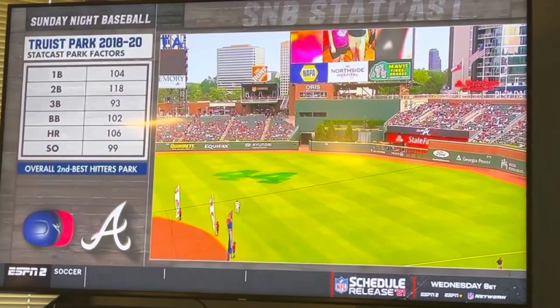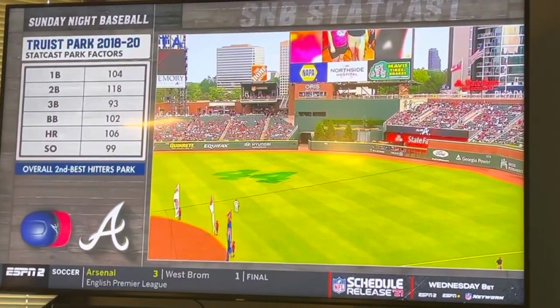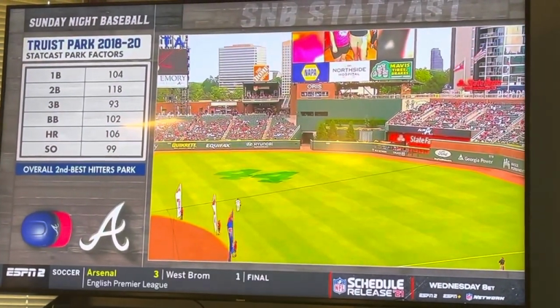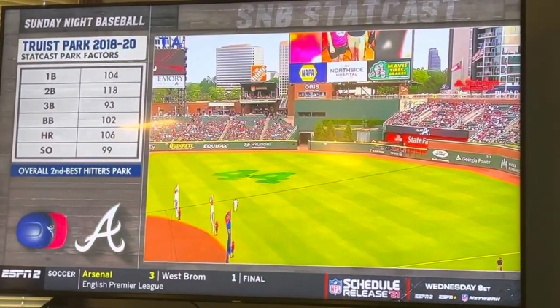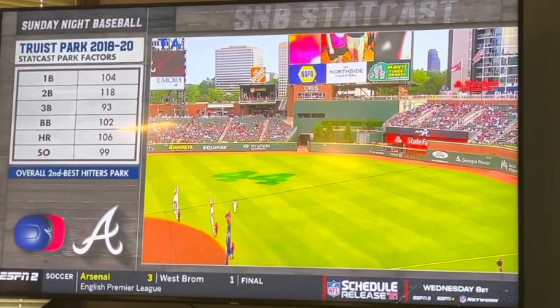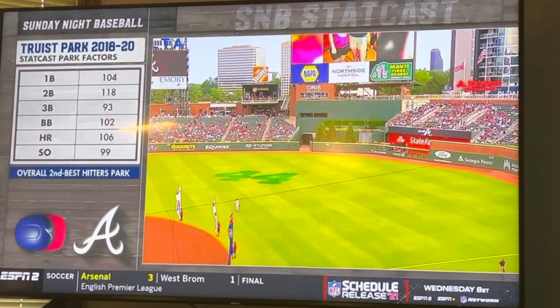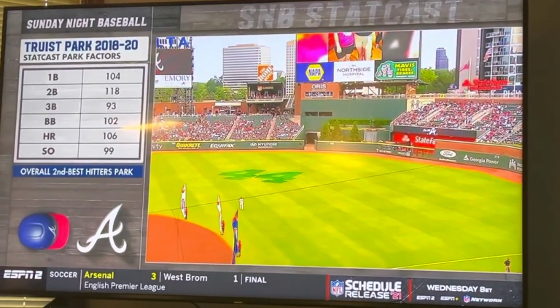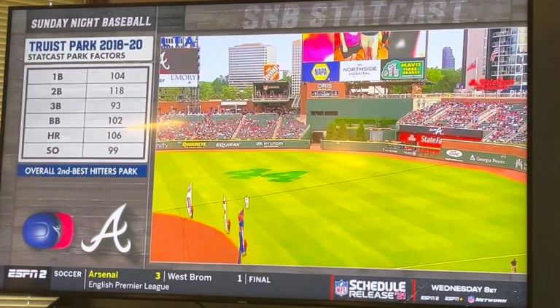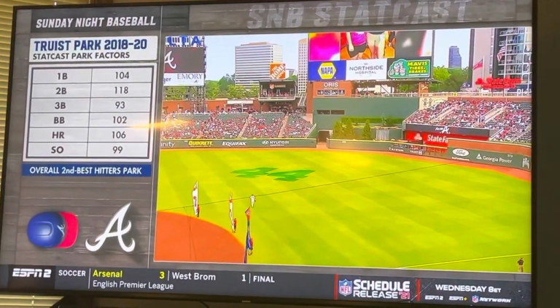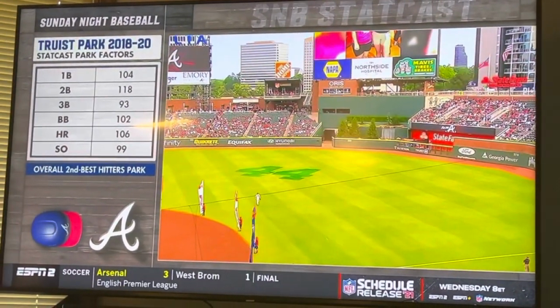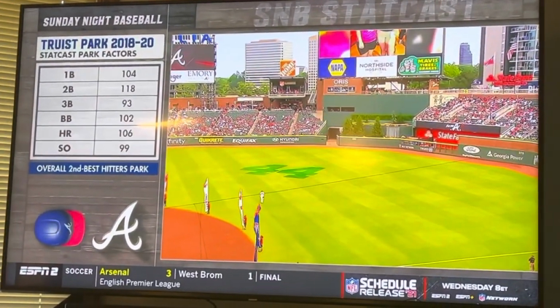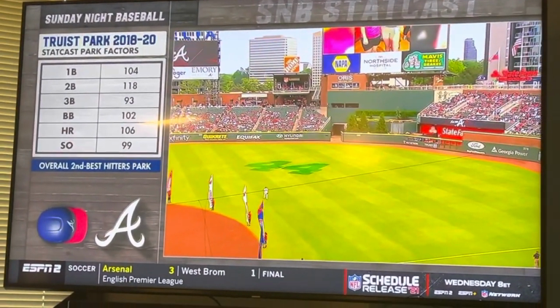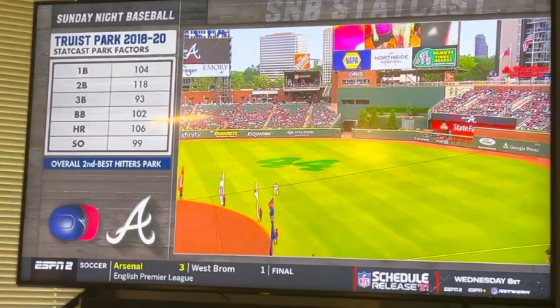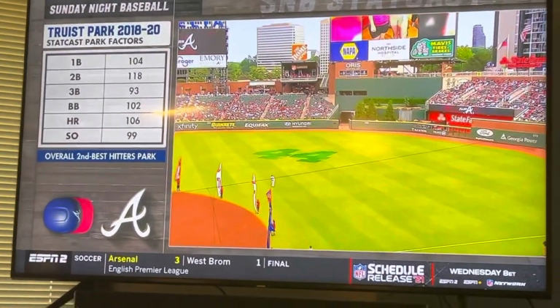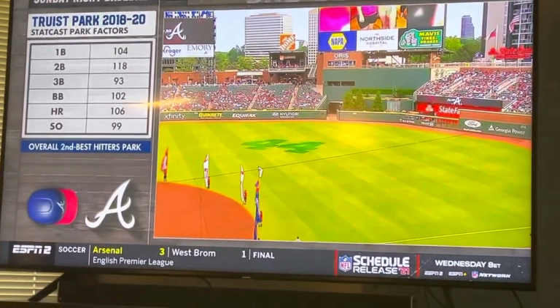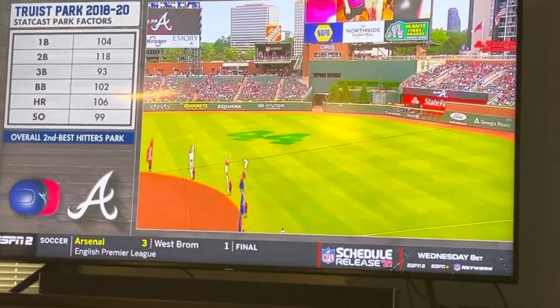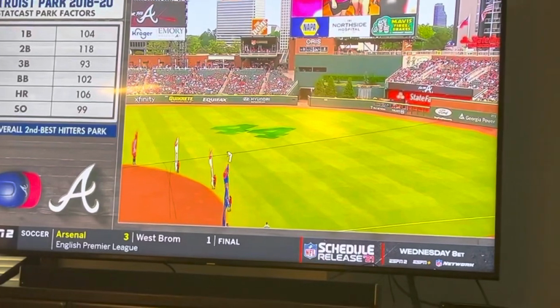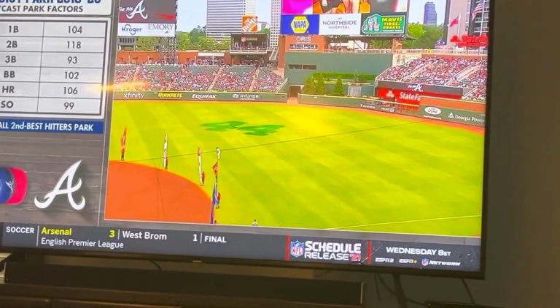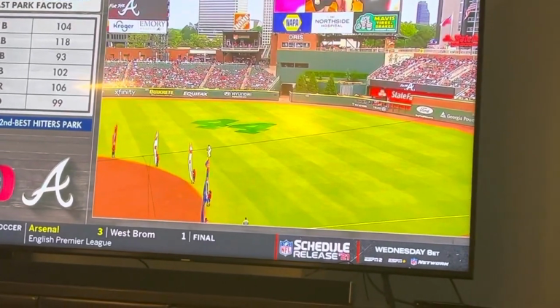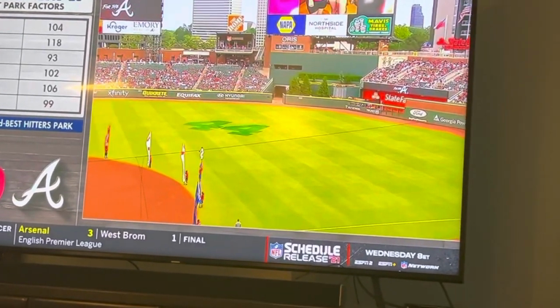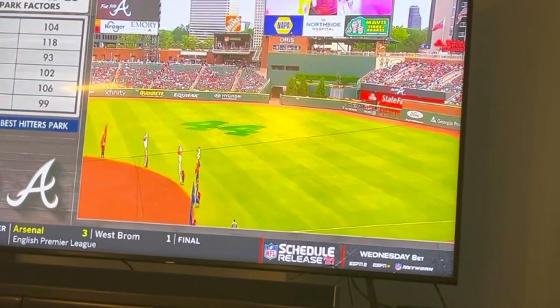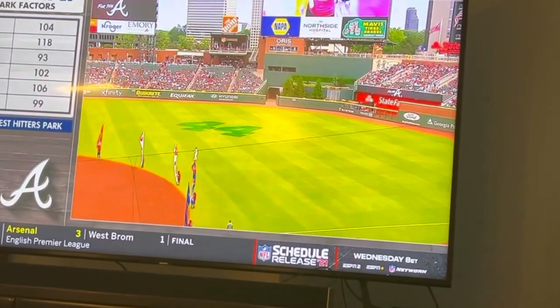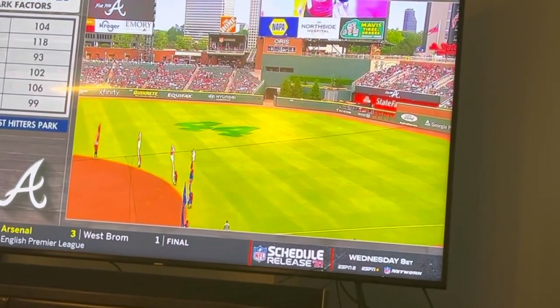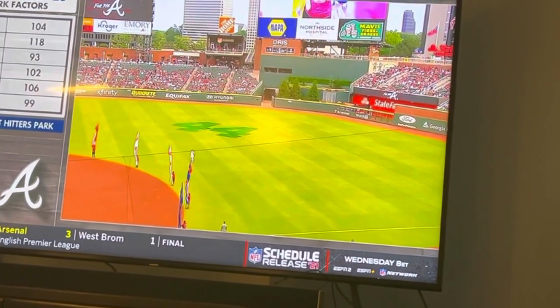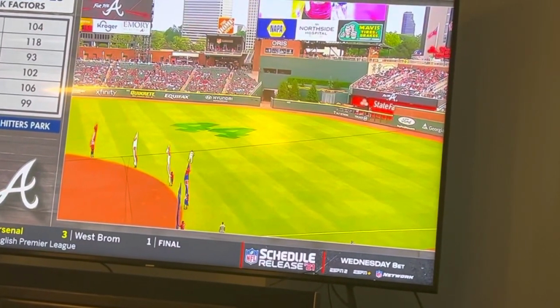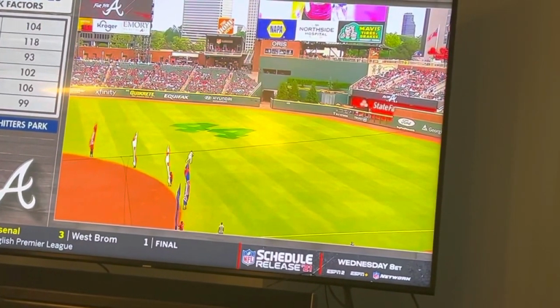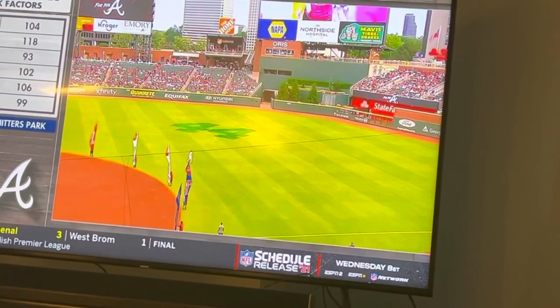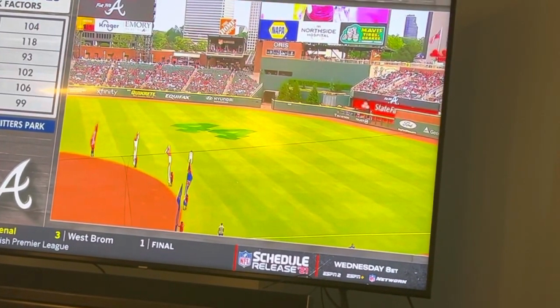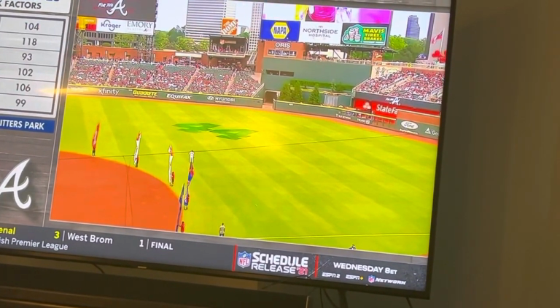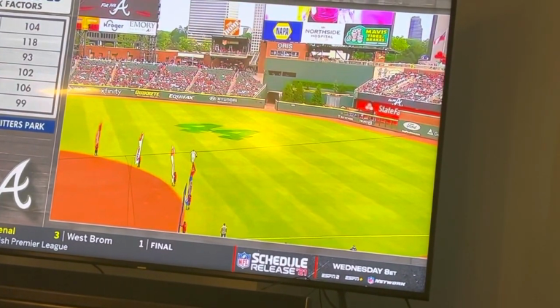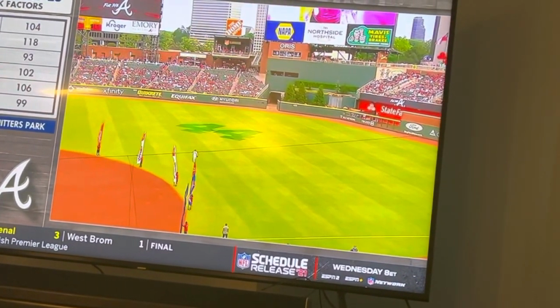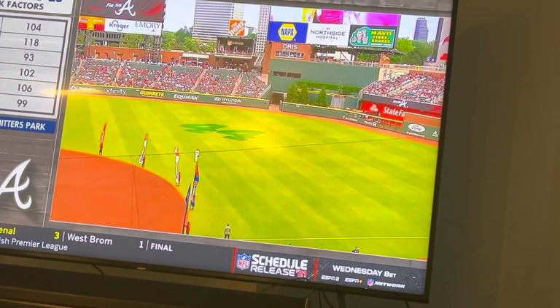The way to read these numbers would be that 100 is league average. You can see it's really good for doubles, it's above average for home runs, and about average for strikeouts.